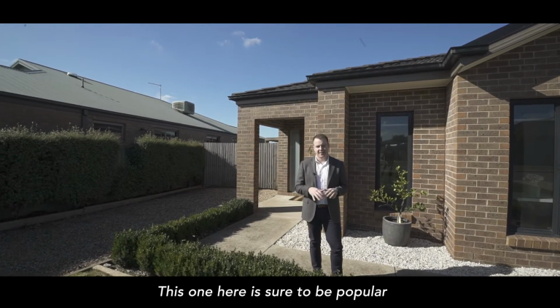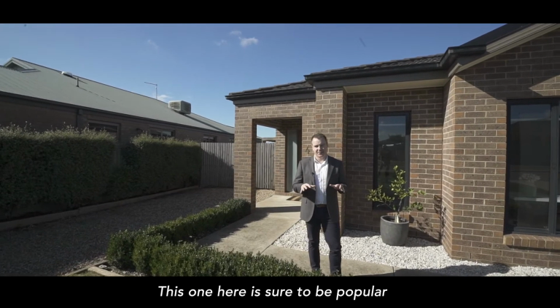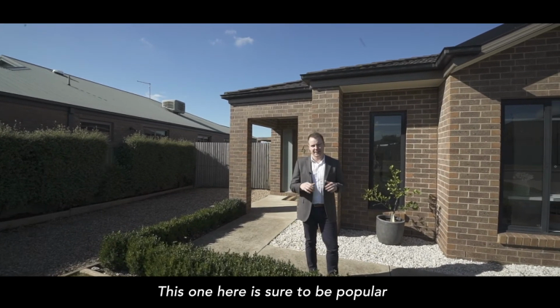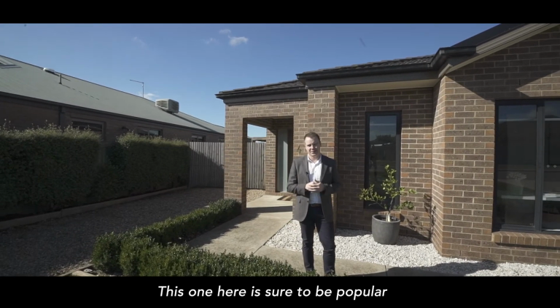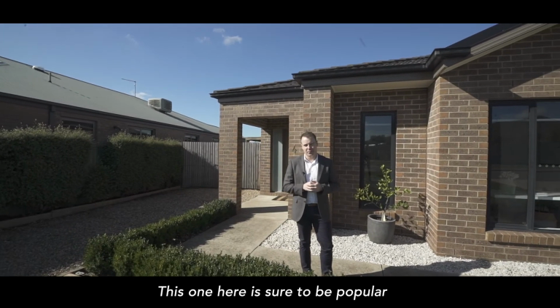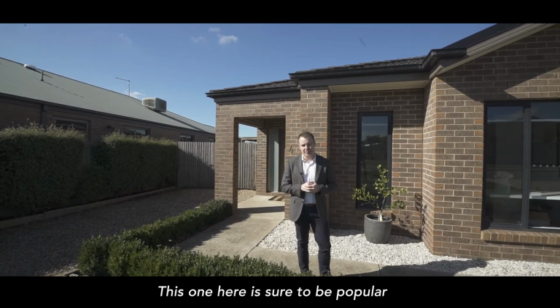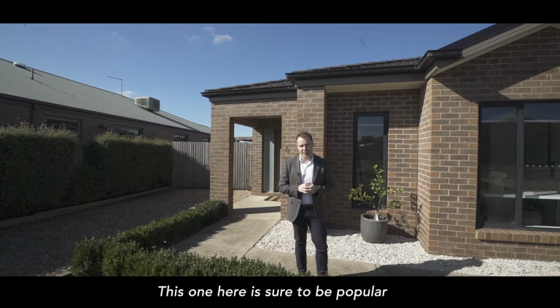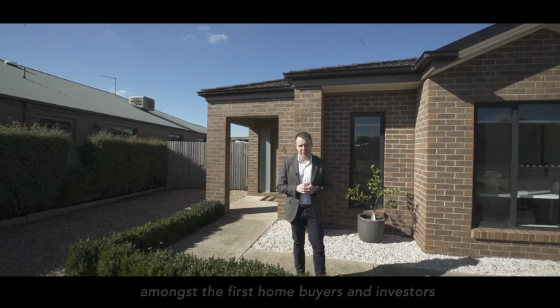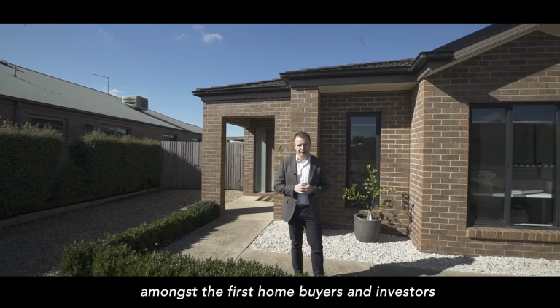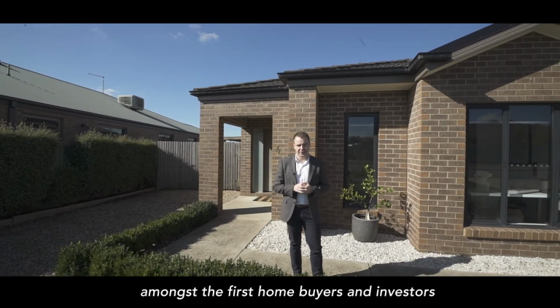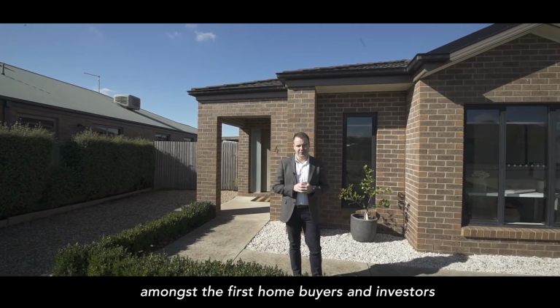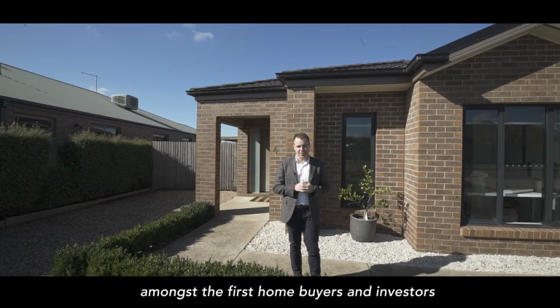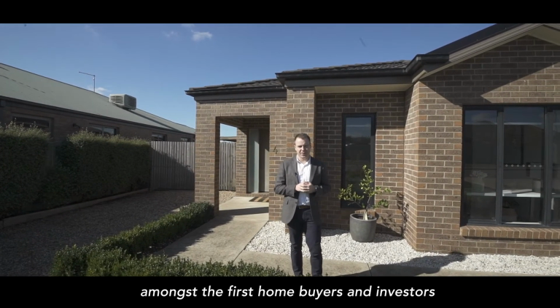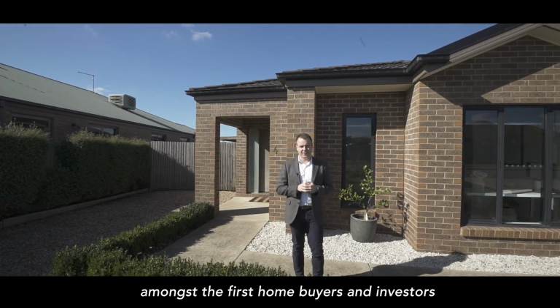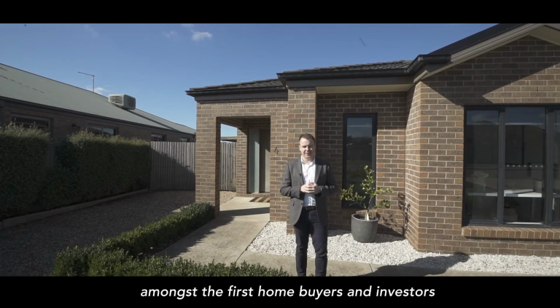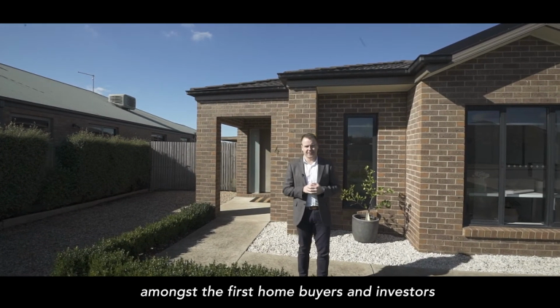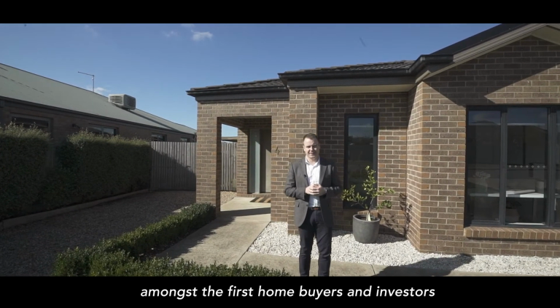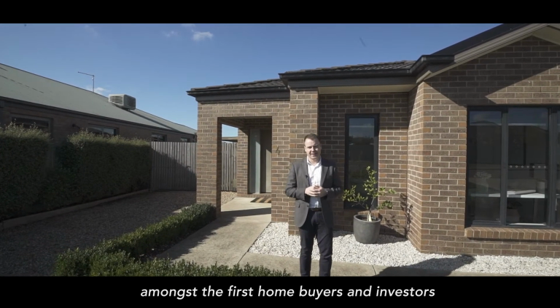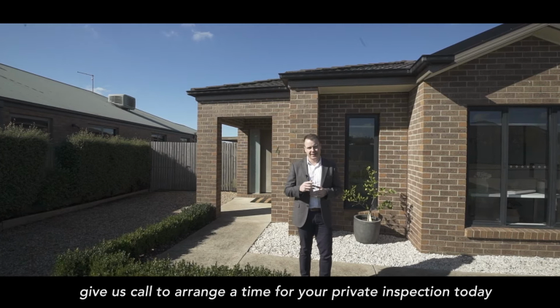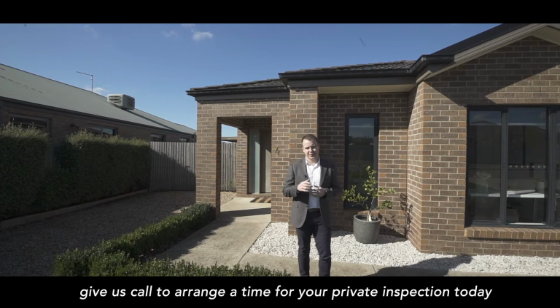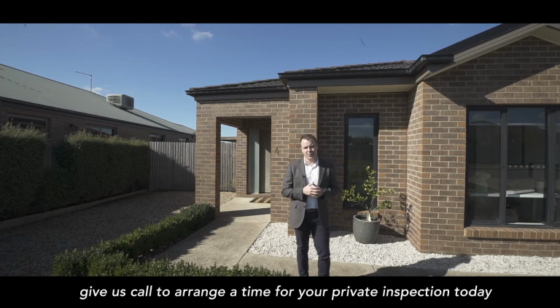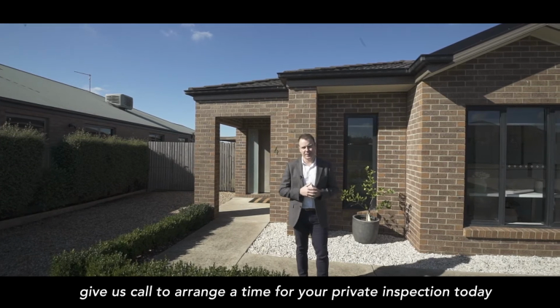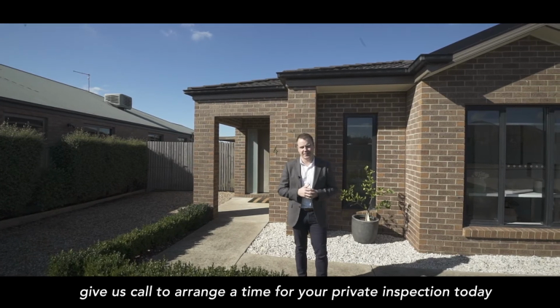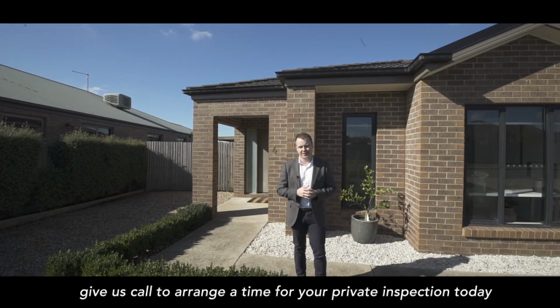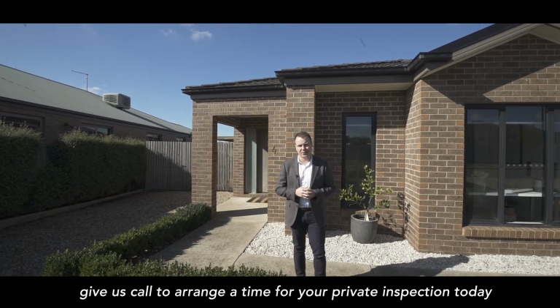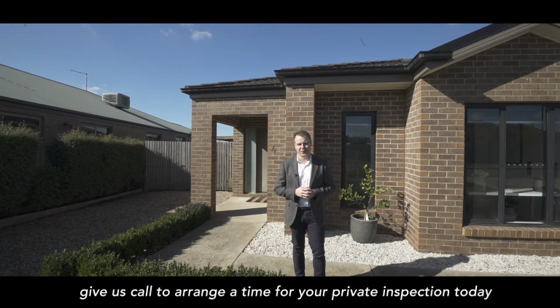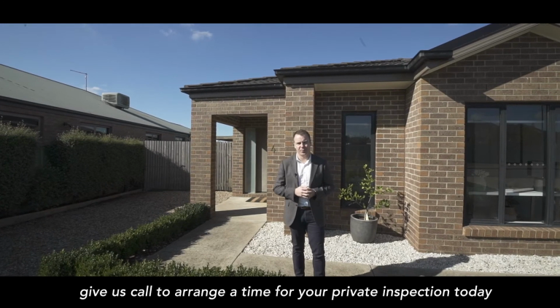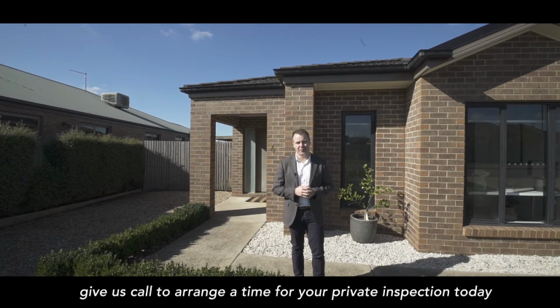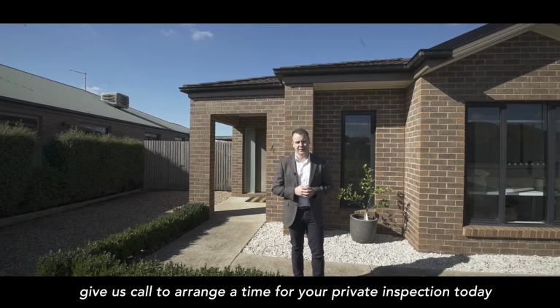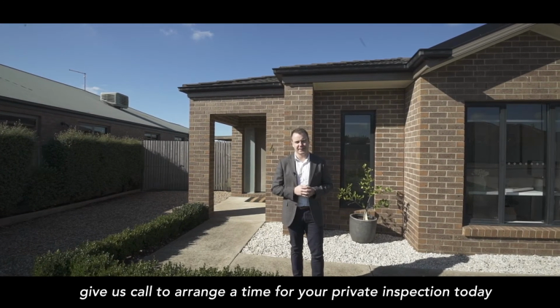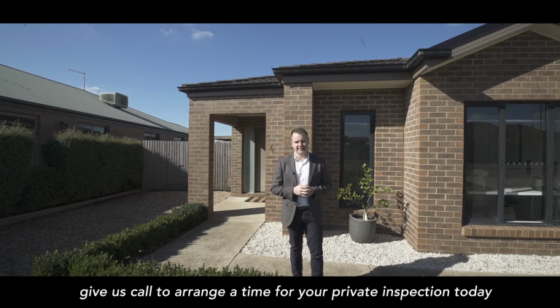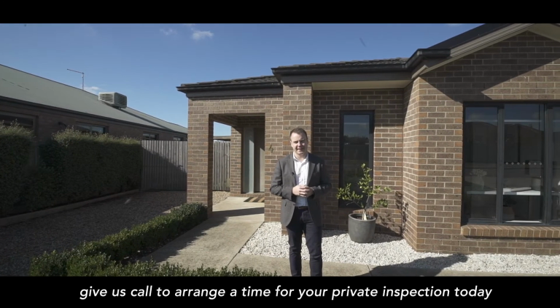This one here is sure to be popular amongst first home buyers and investors. Give us a call and let's arrange a time for your private inspection today.